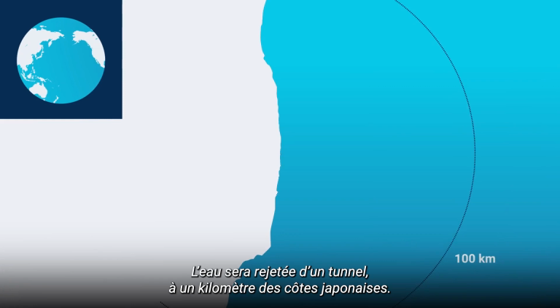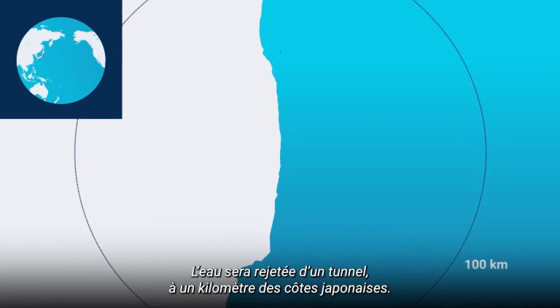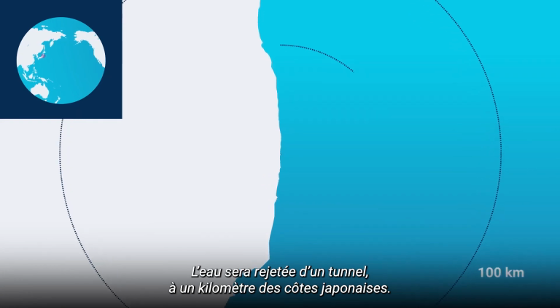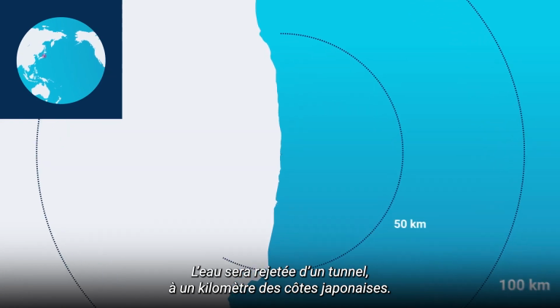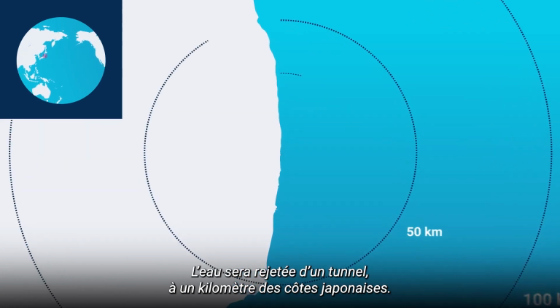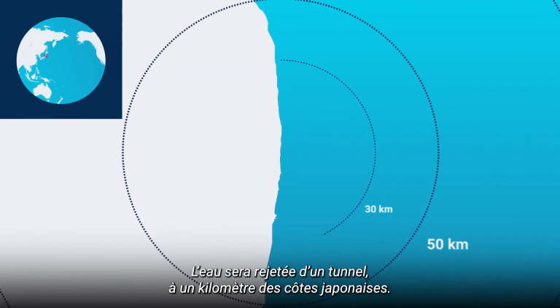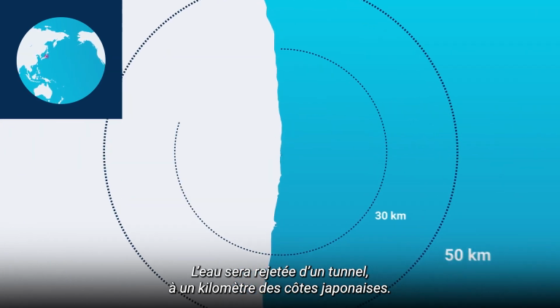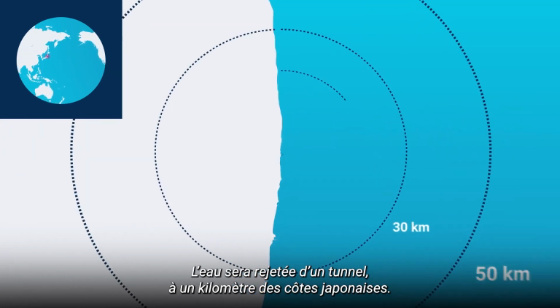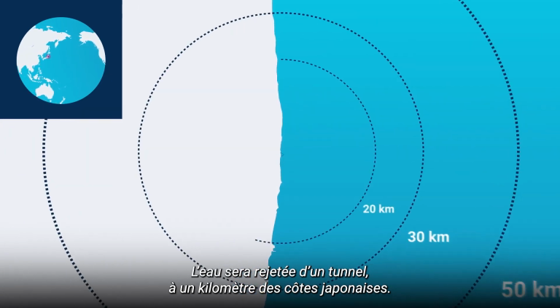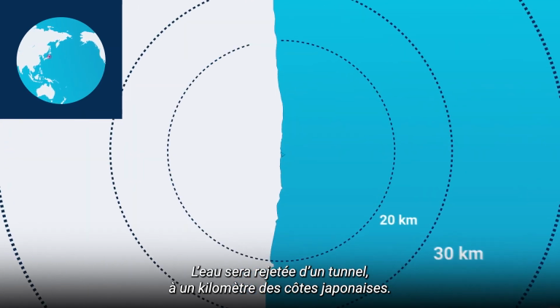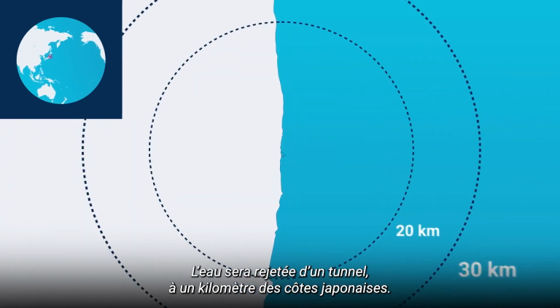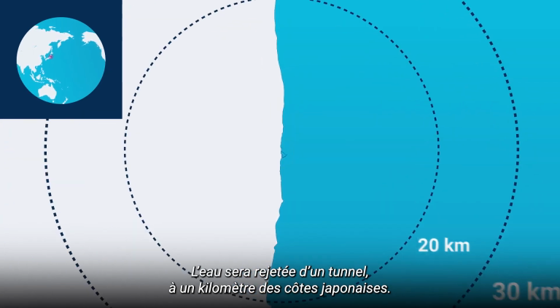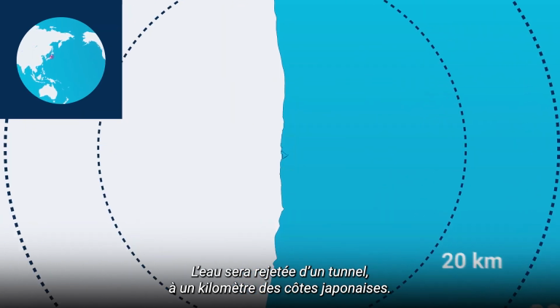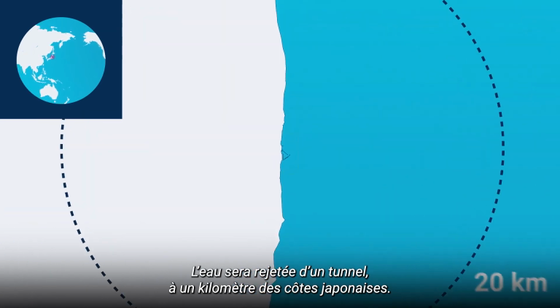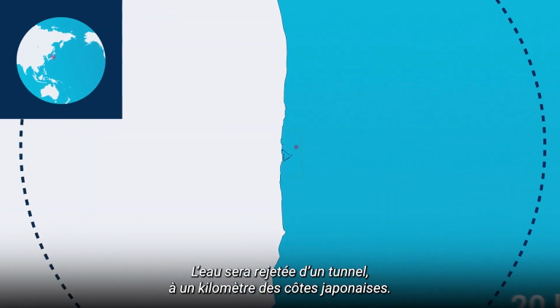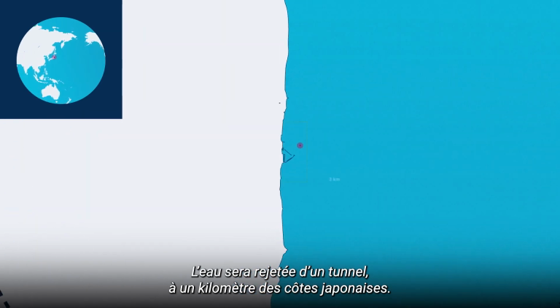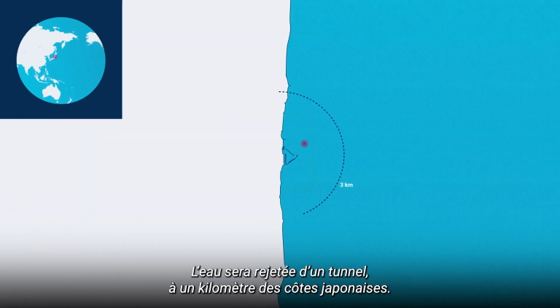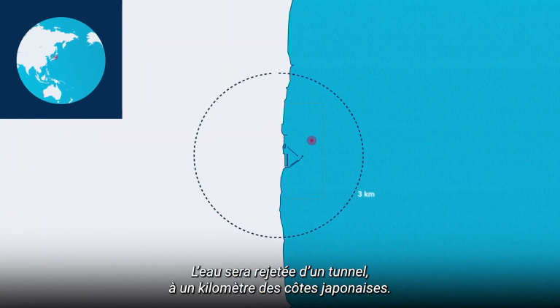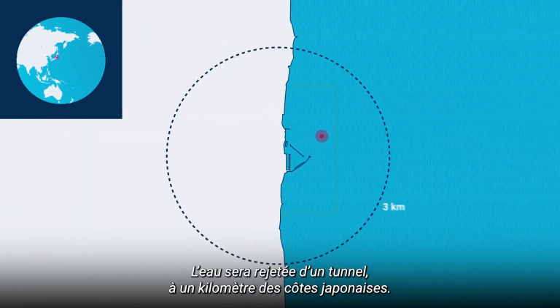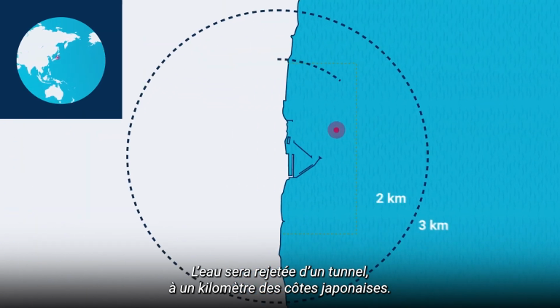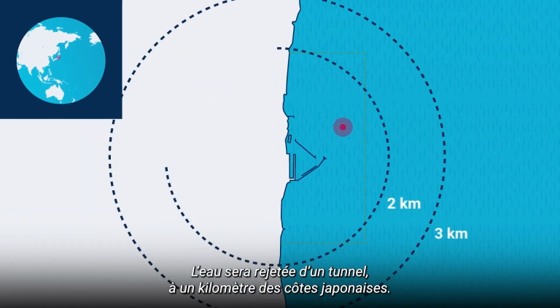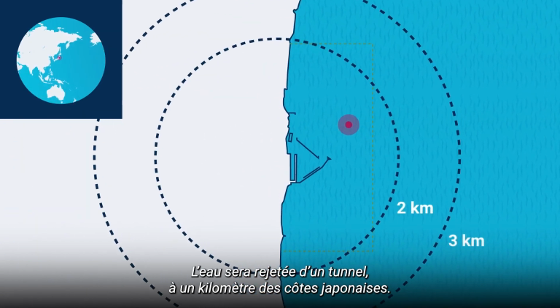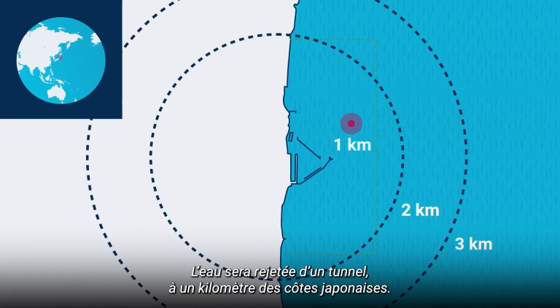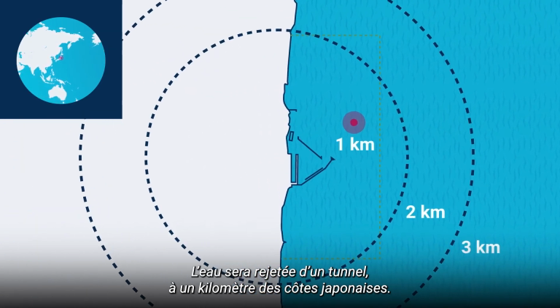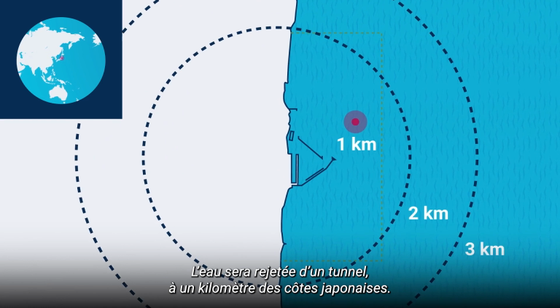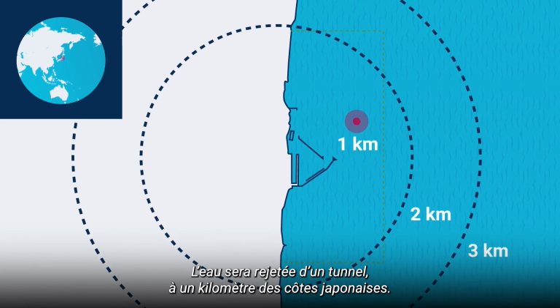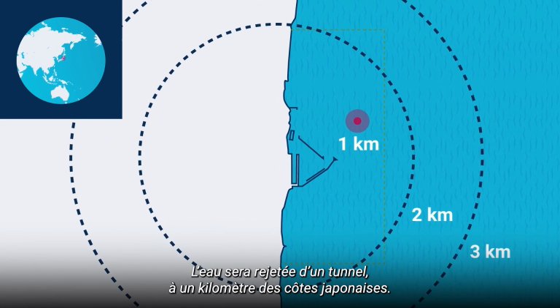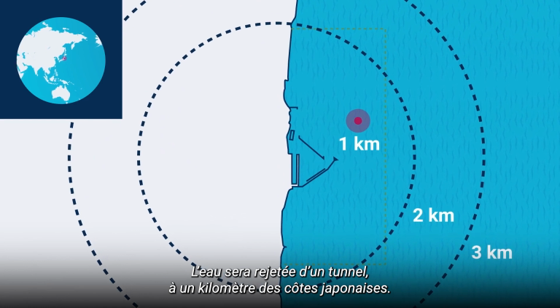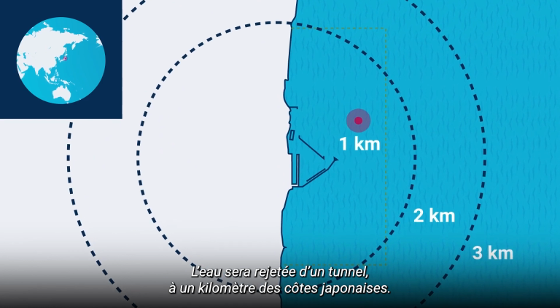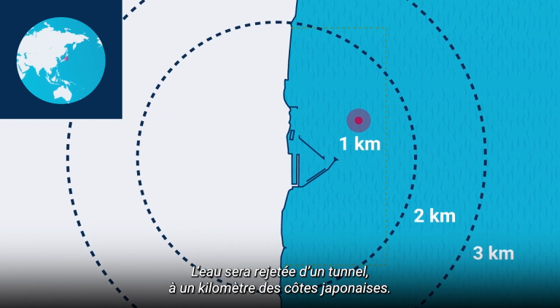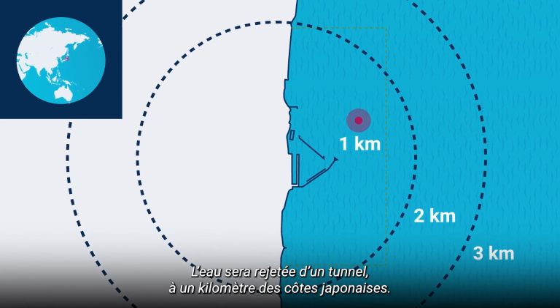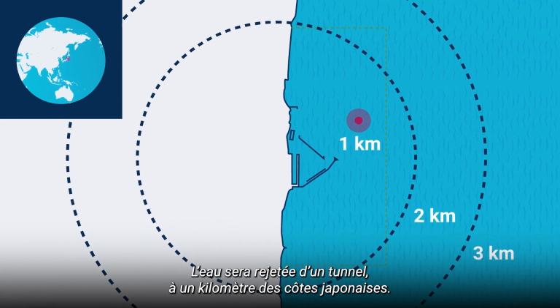The water will be released from a tunnel, a kilometre off the Japanese coast.